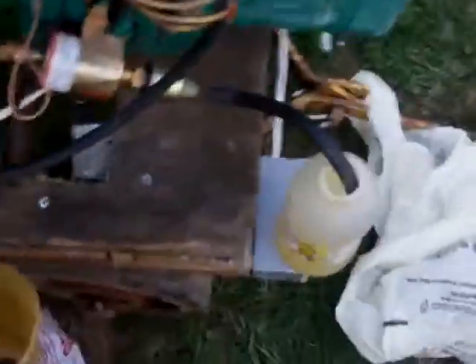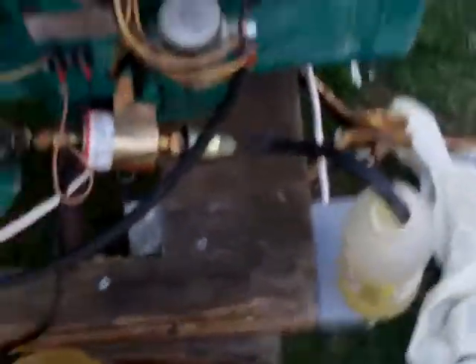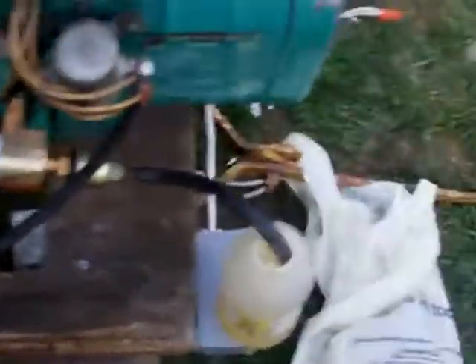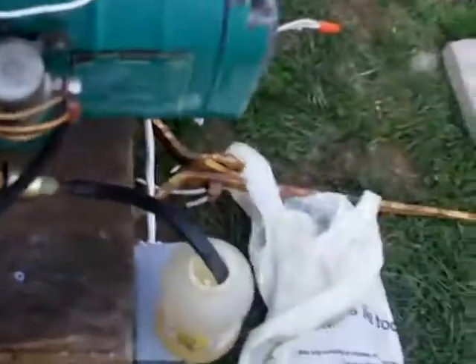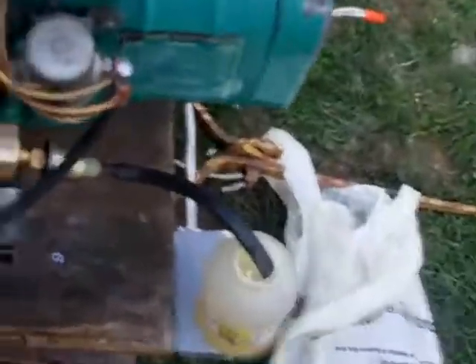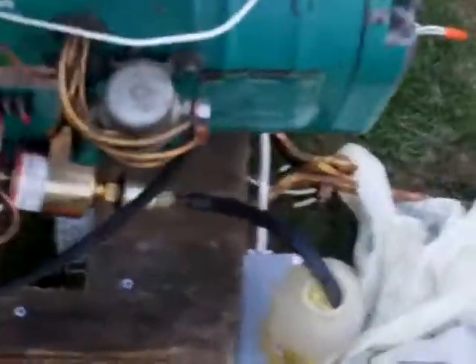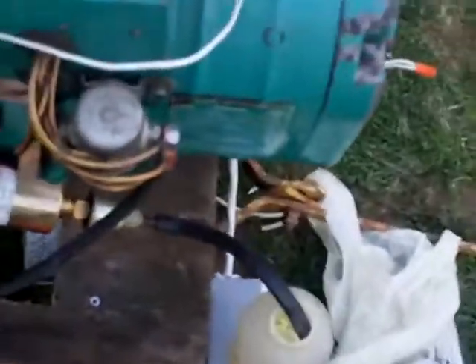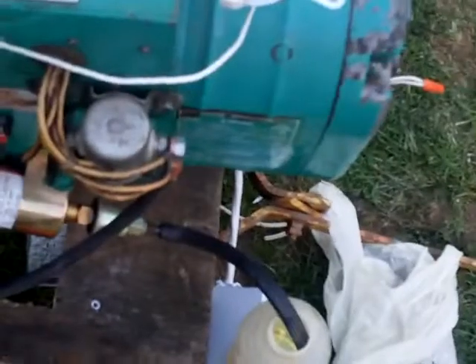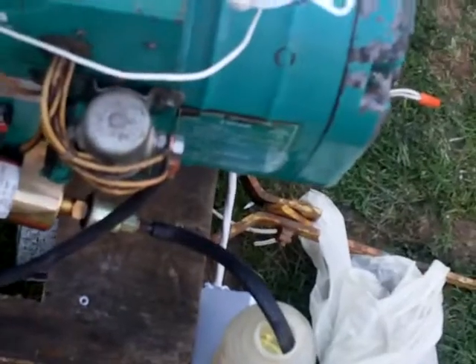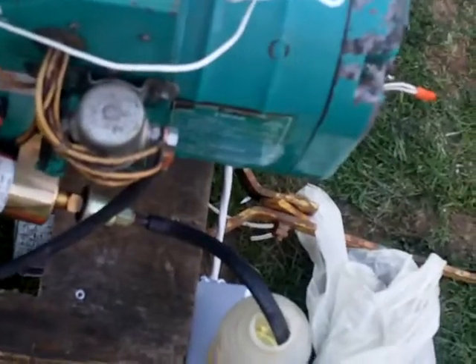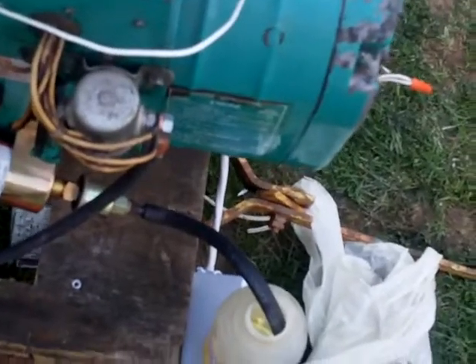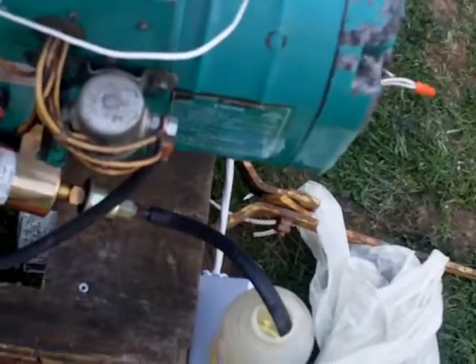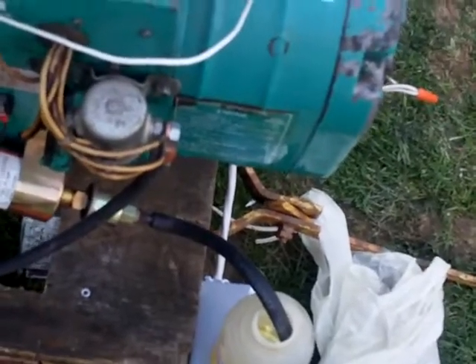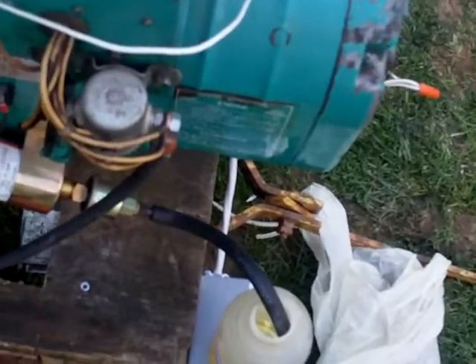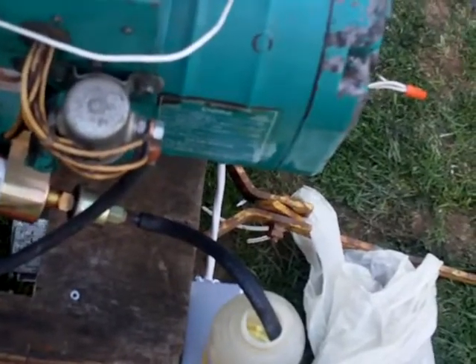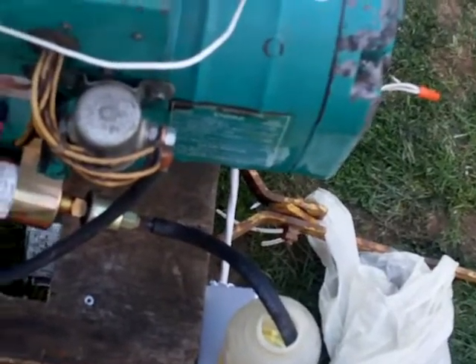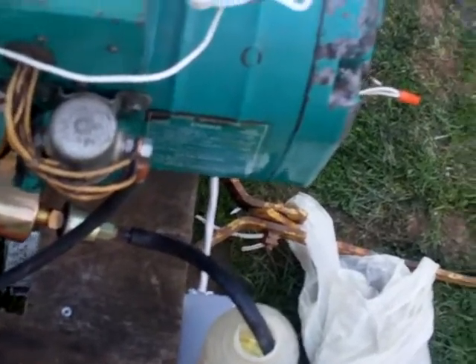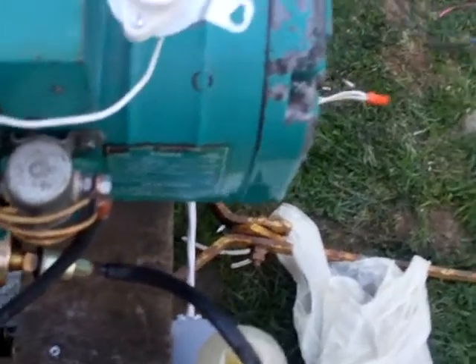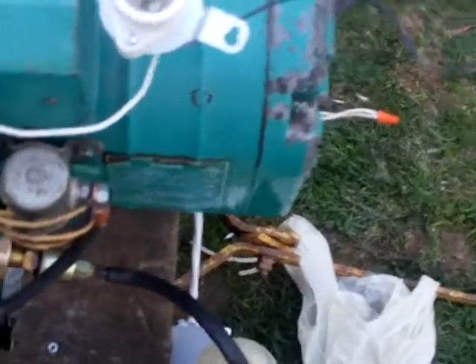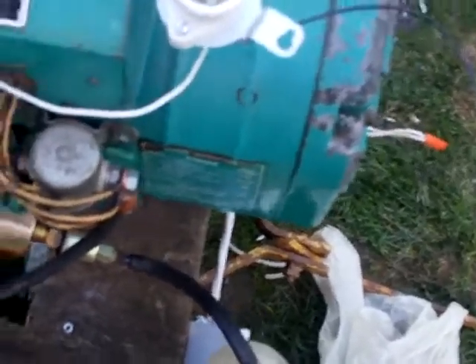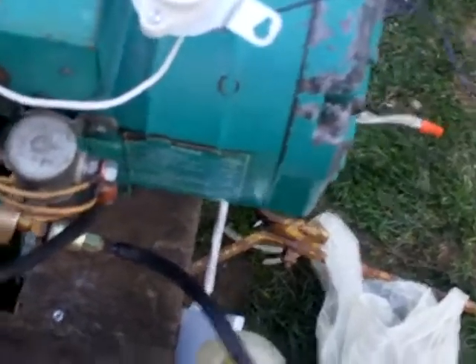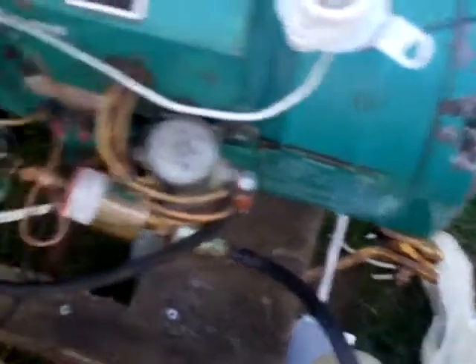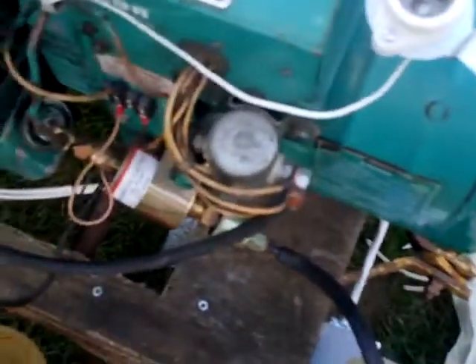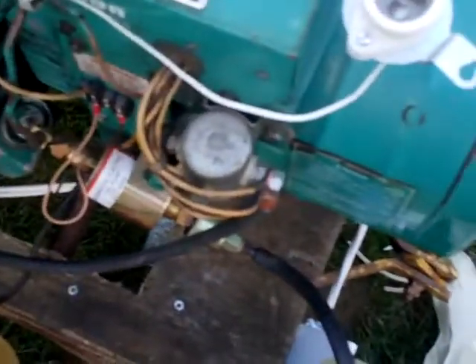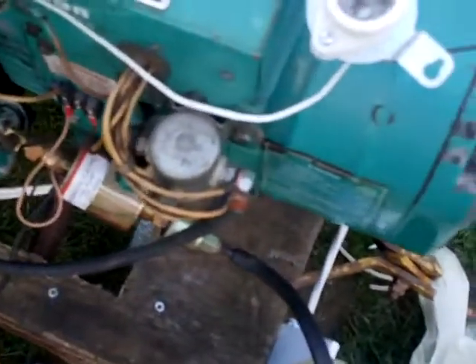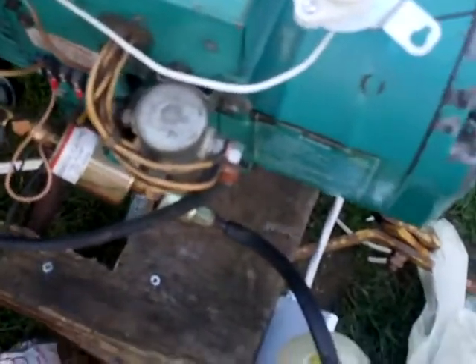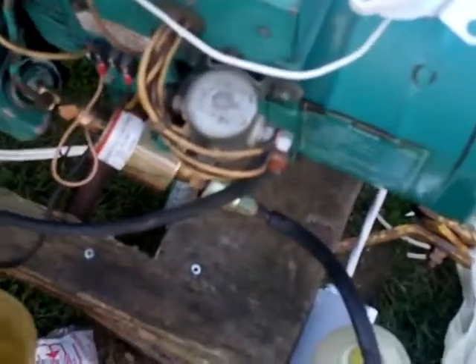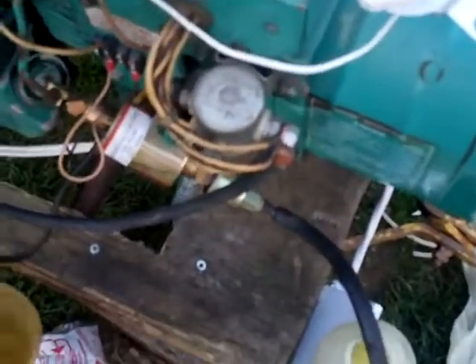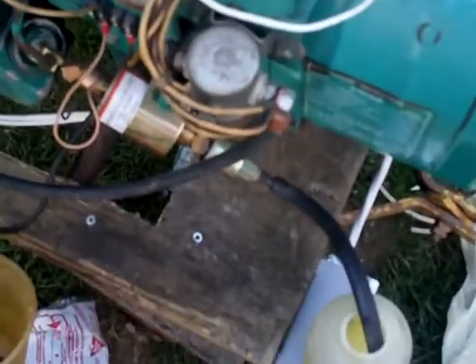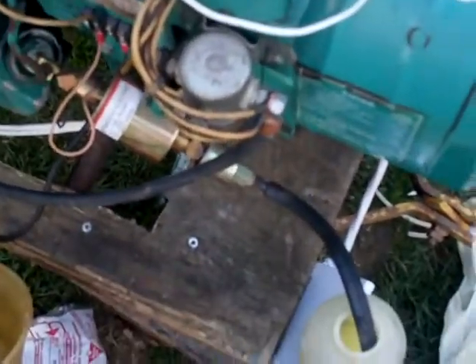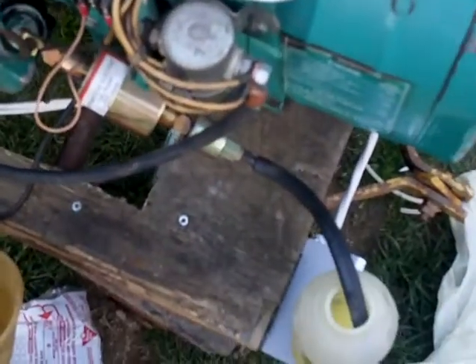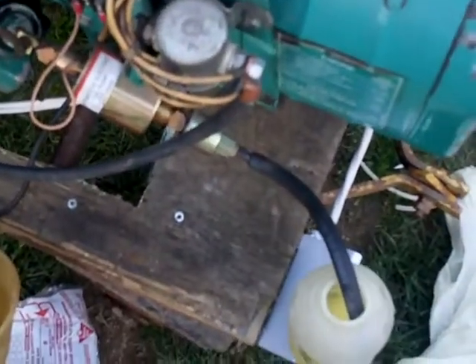Also, with the neutrals all hooked up at once, I was popping light bulbs.